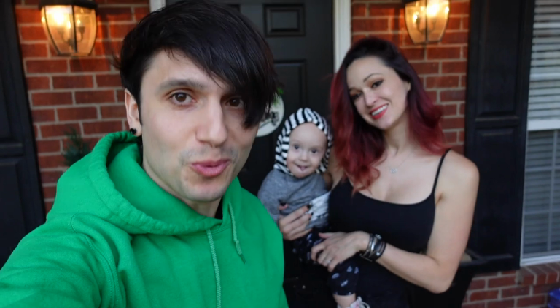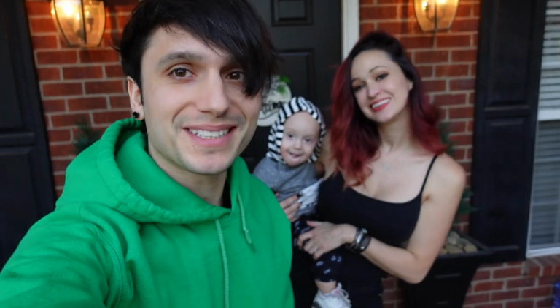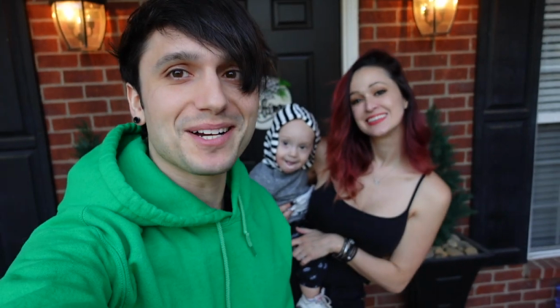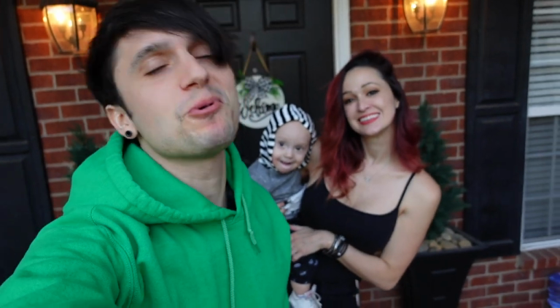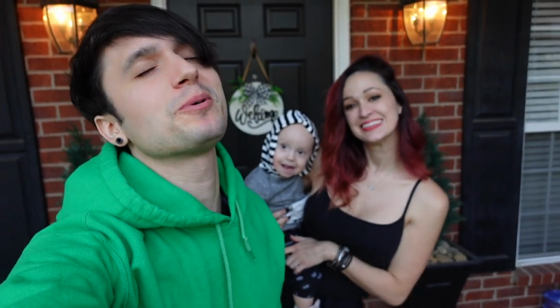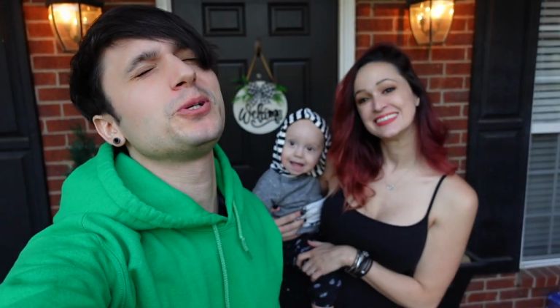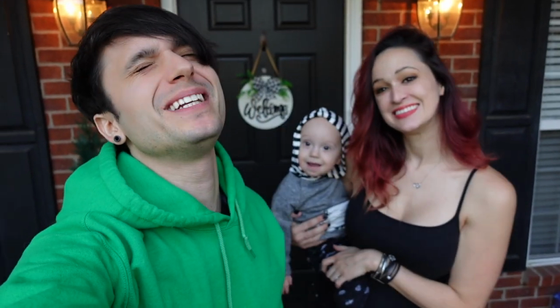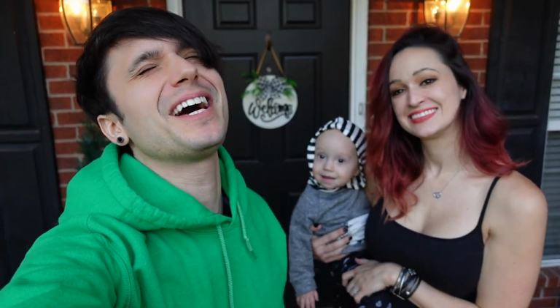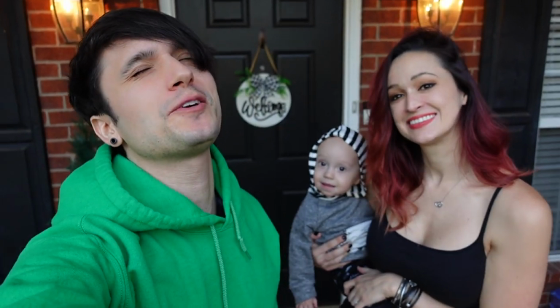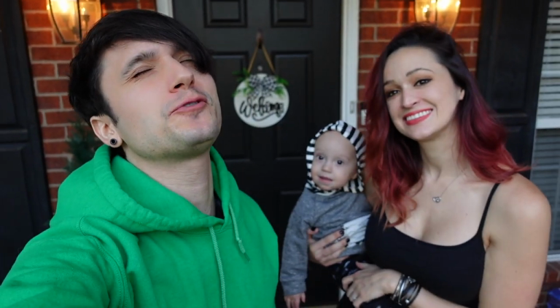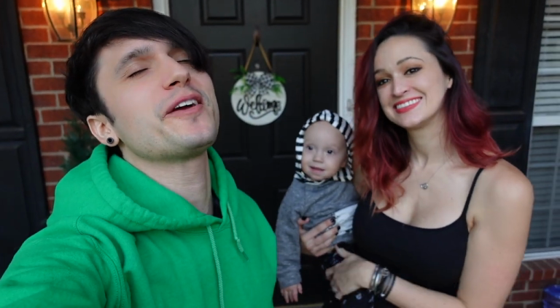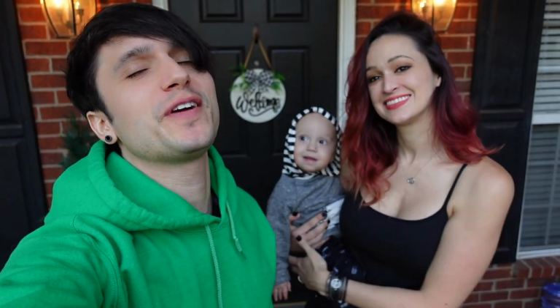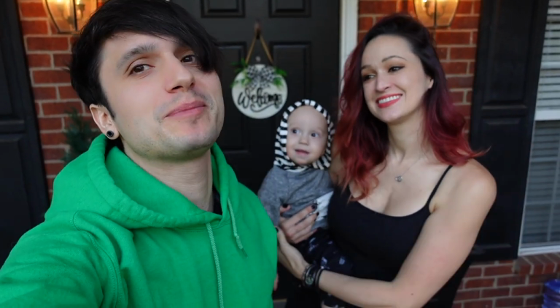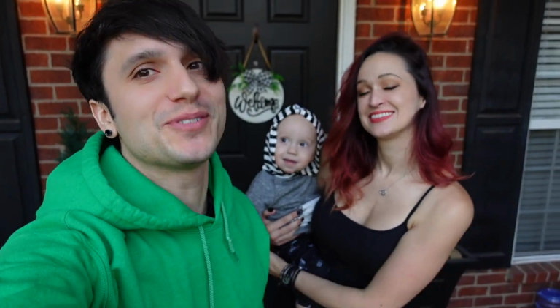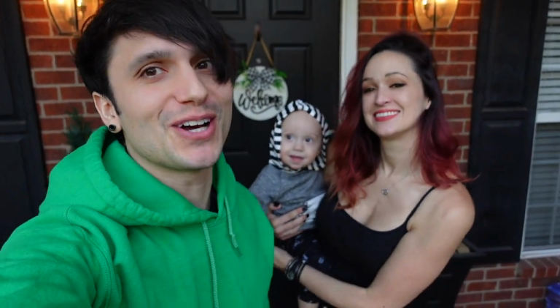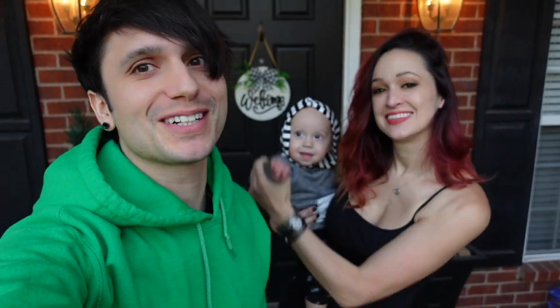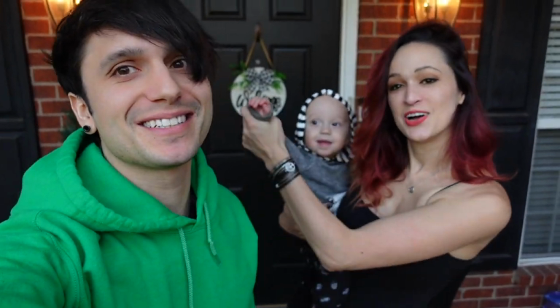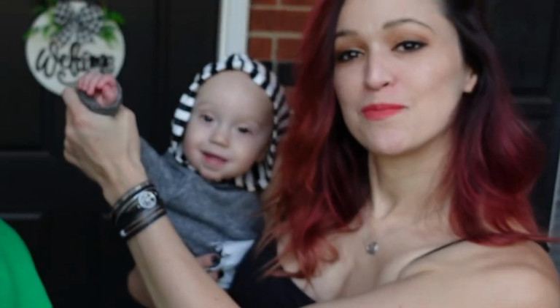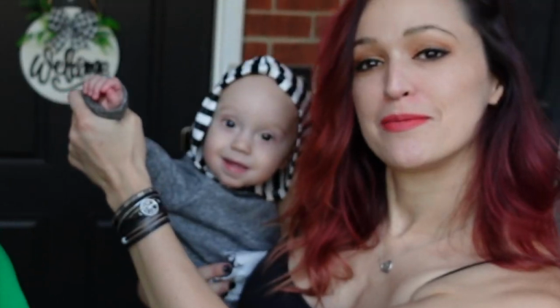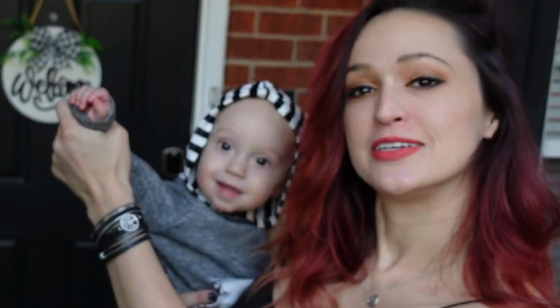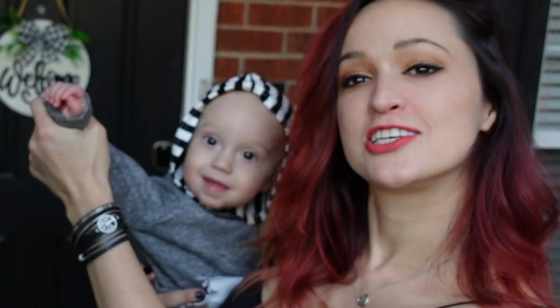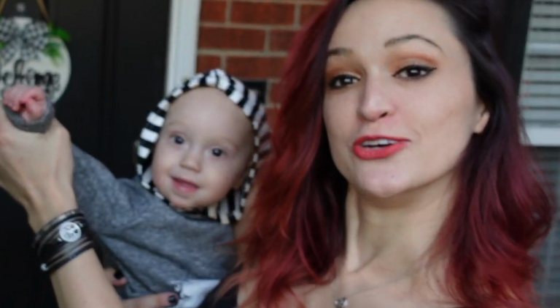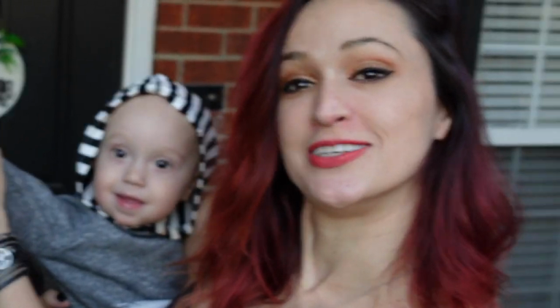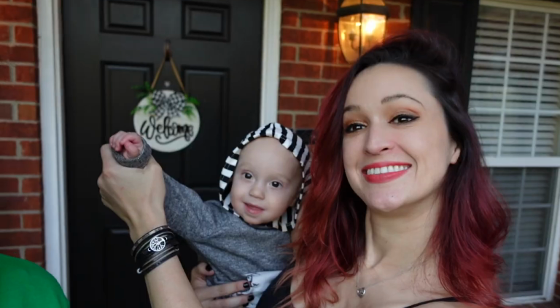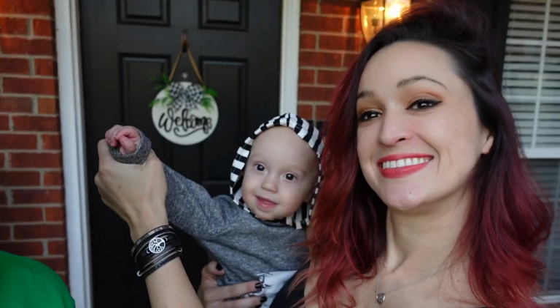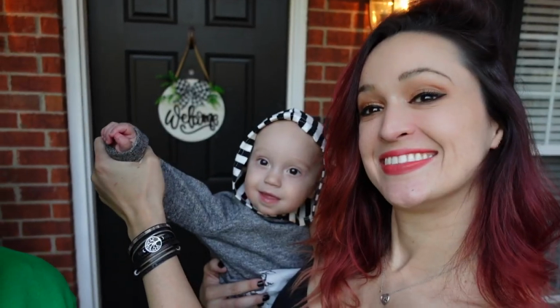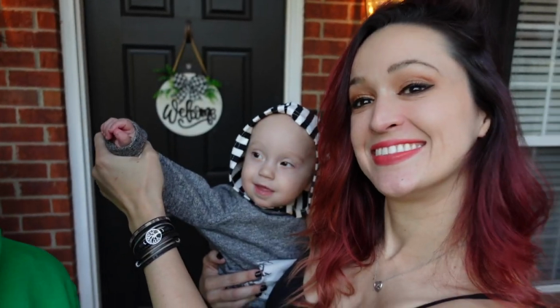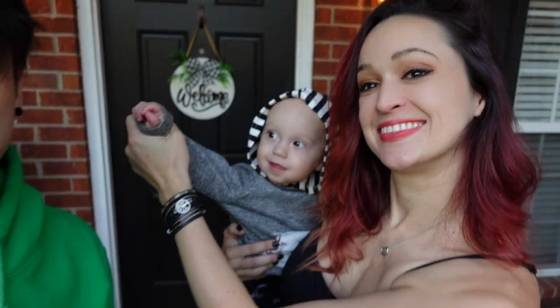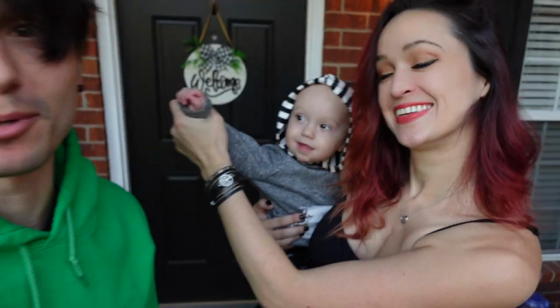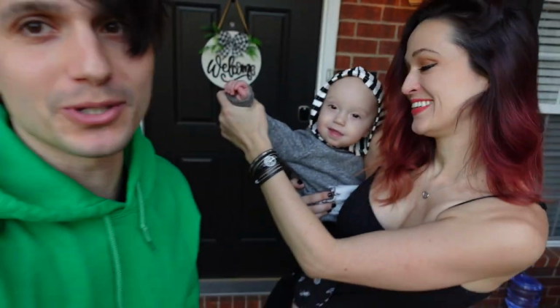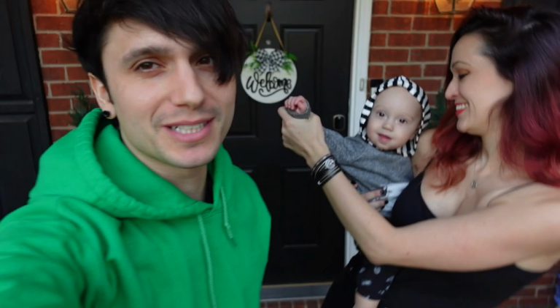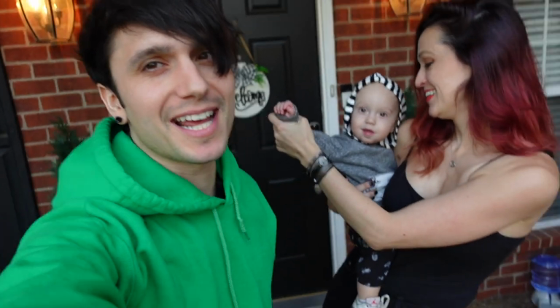What's up? Welcome to another Frank Family Vlogs. Our baby is cute — yes he is. What are we doing today?